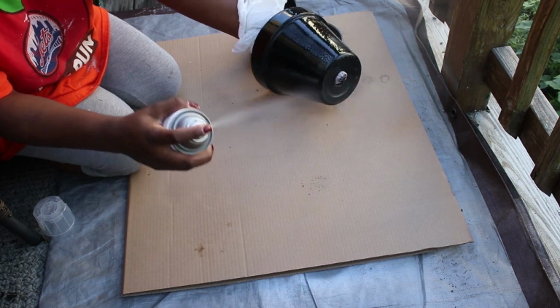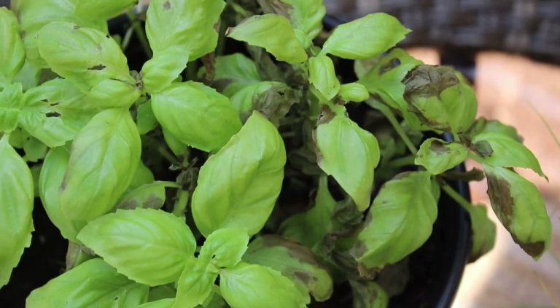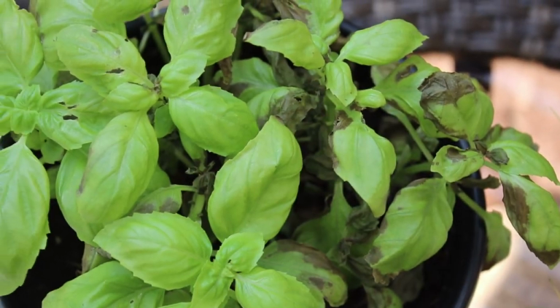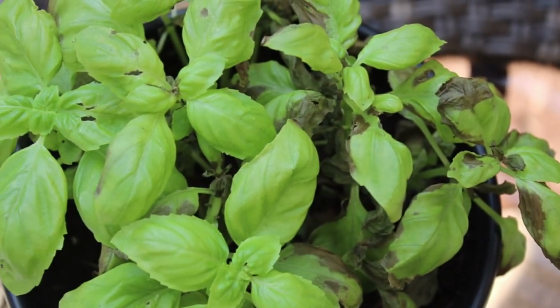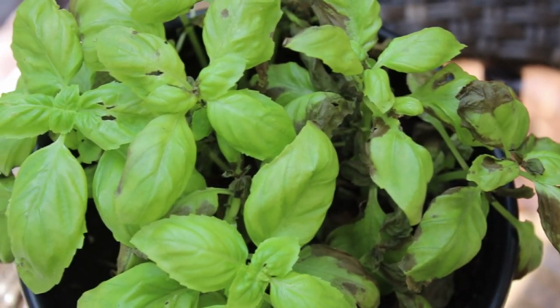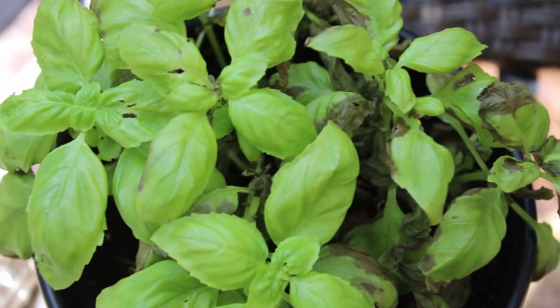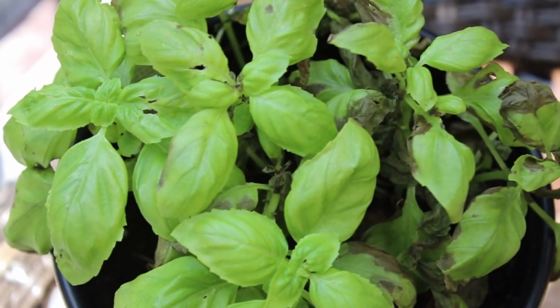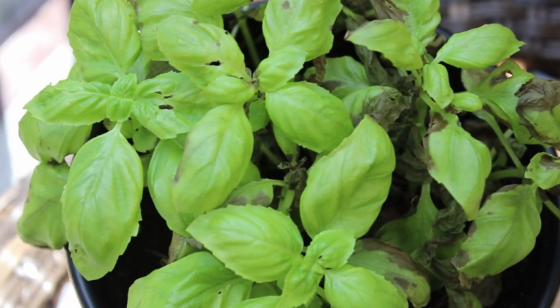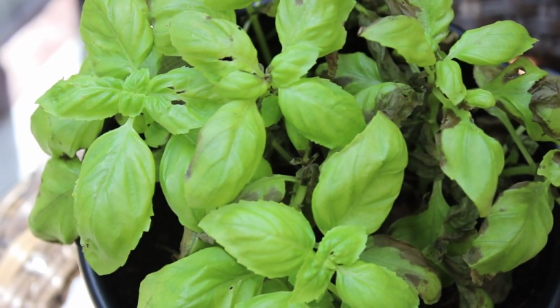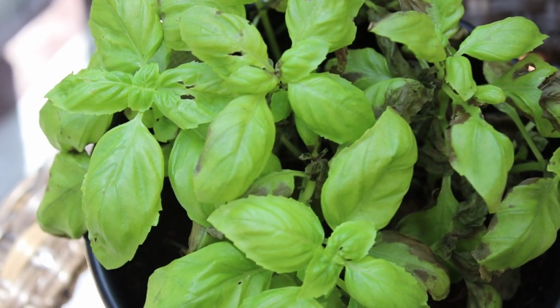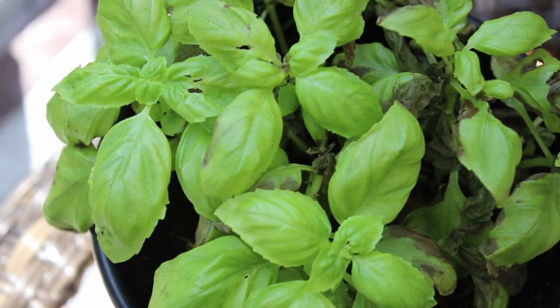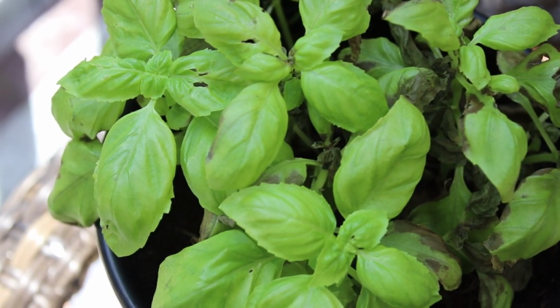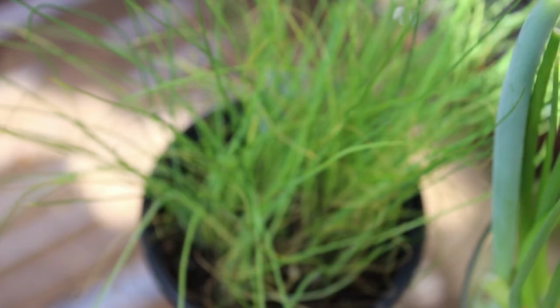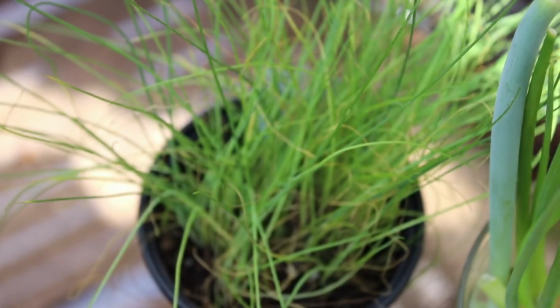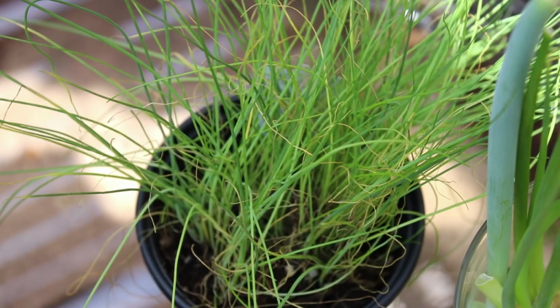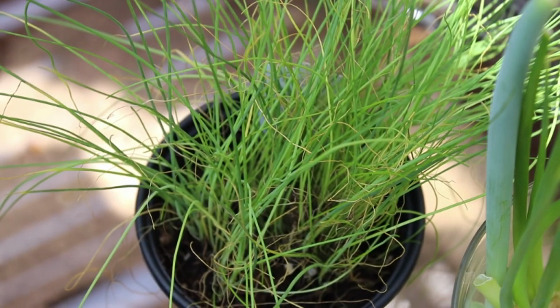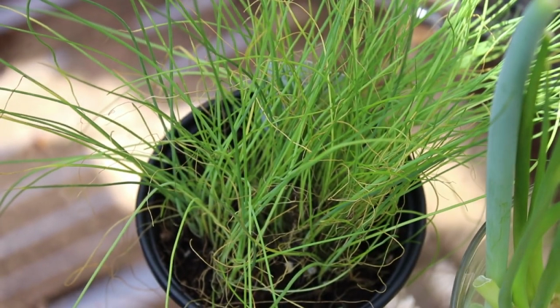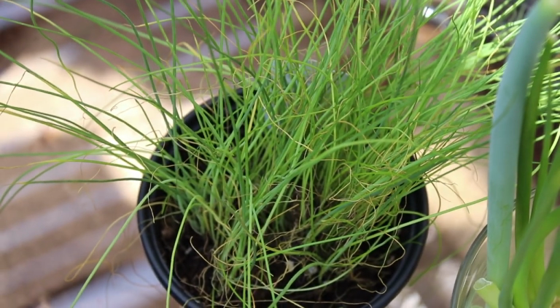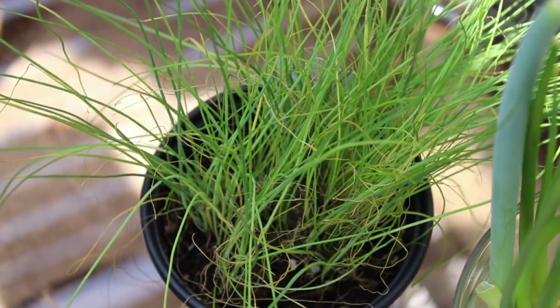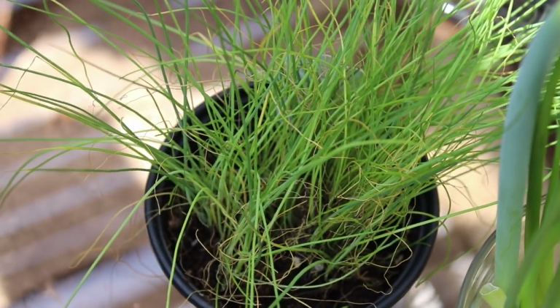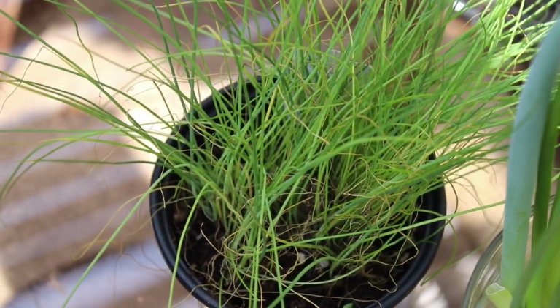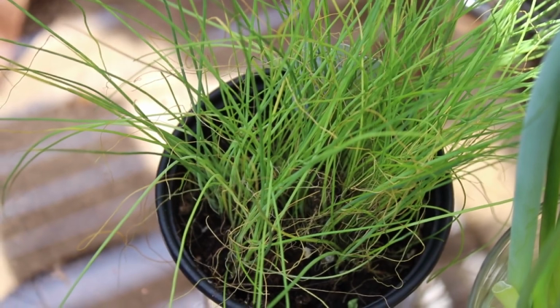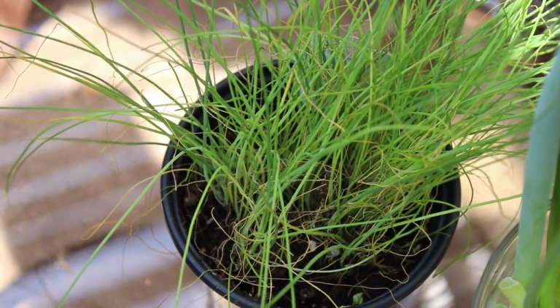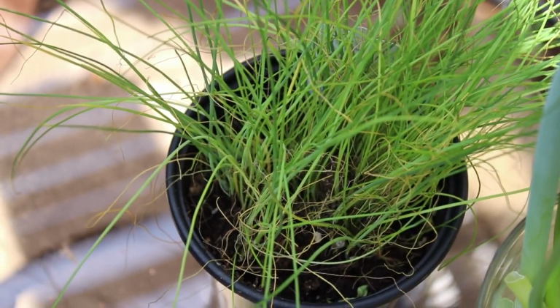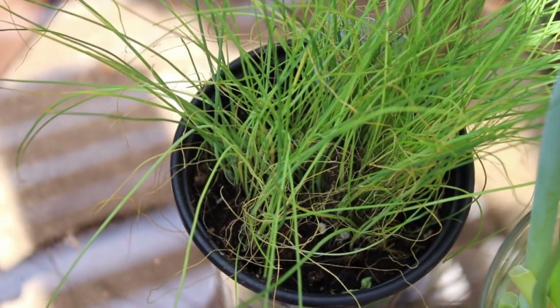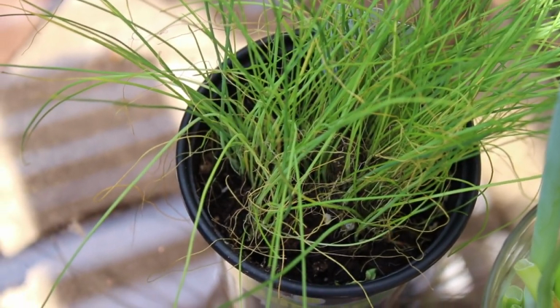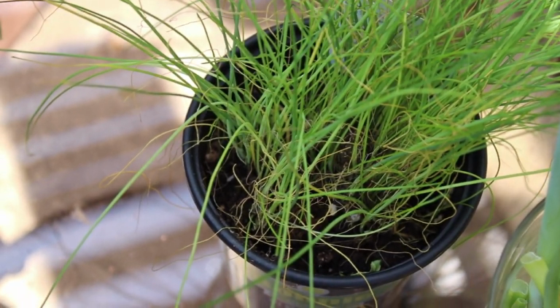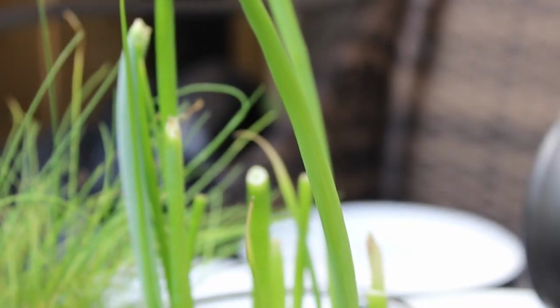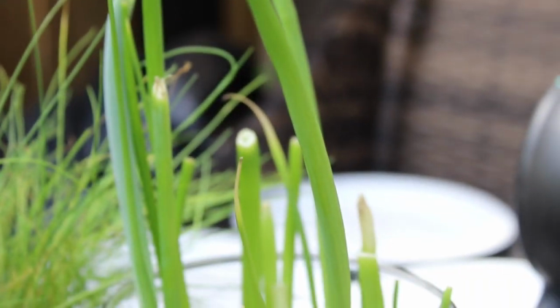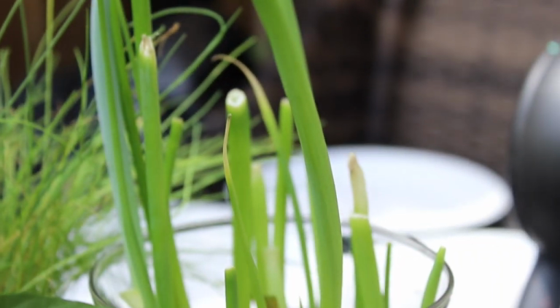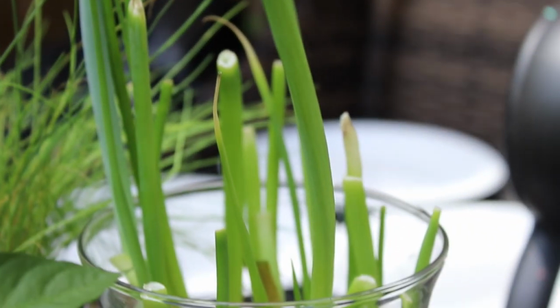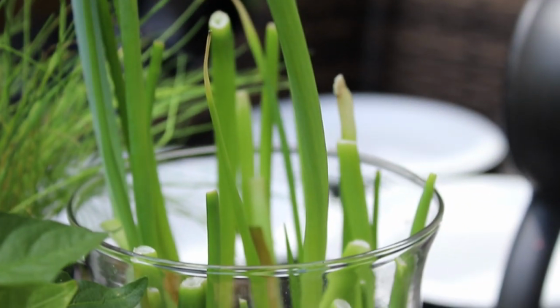When I was done, I planted some basil, chives, and scallions in the pots and placed them on the plant wall.